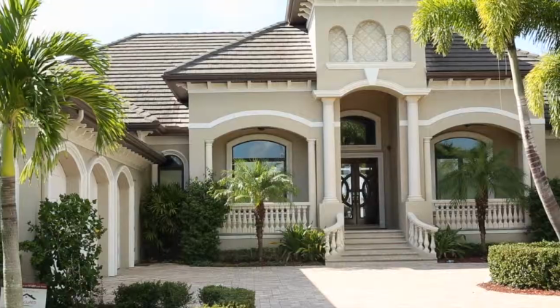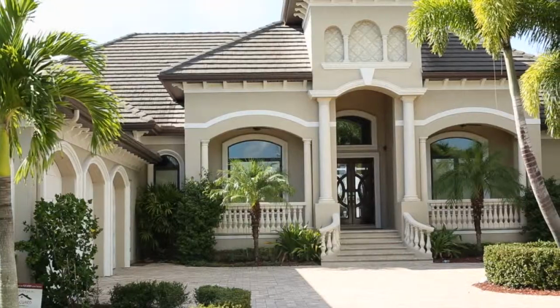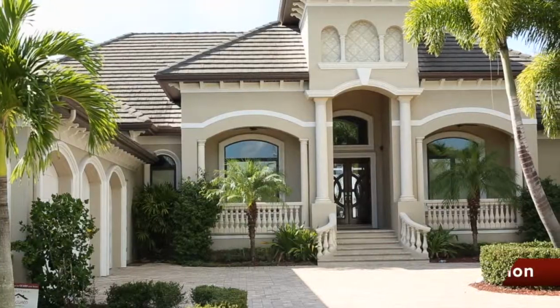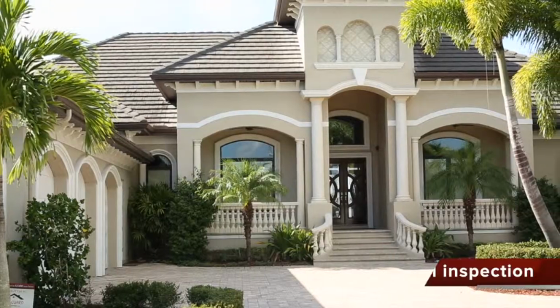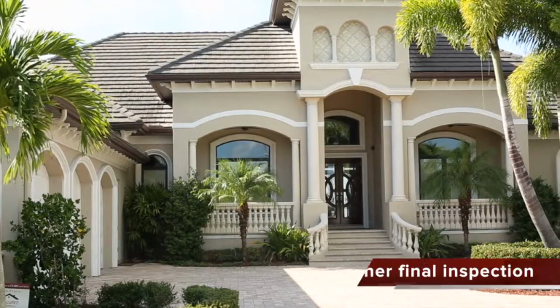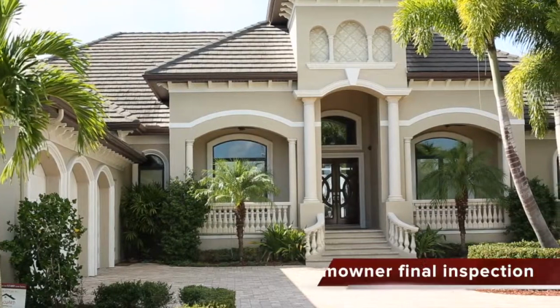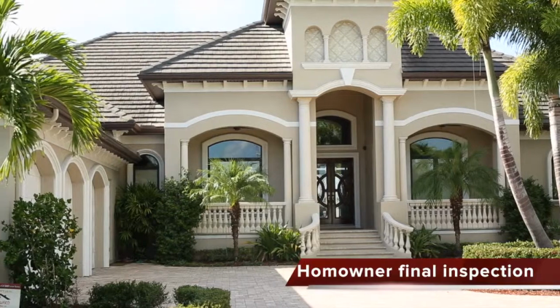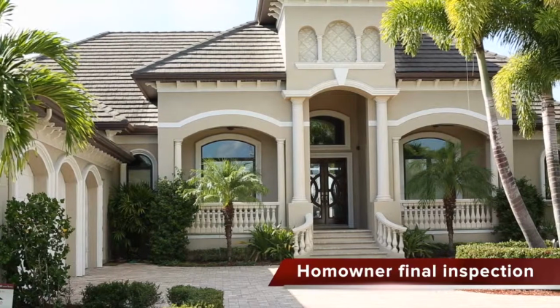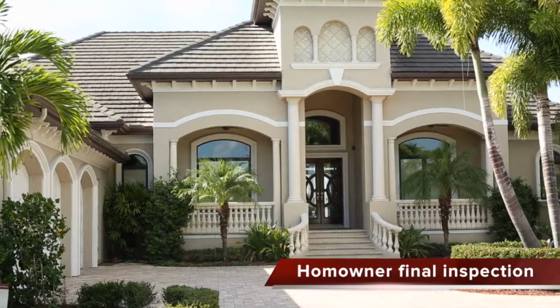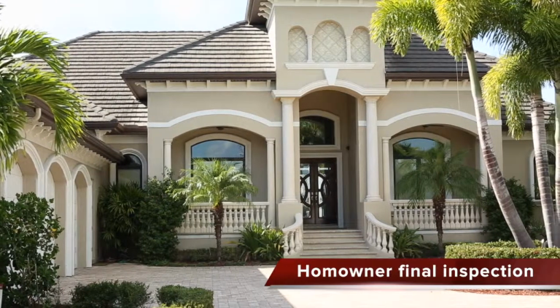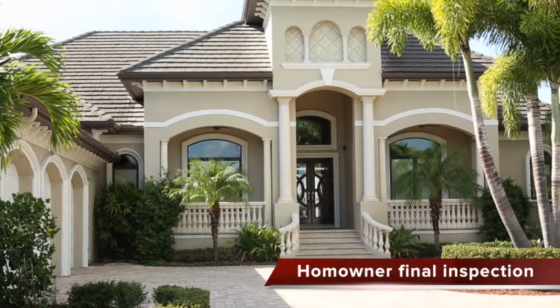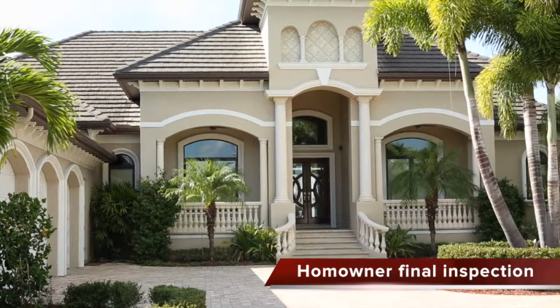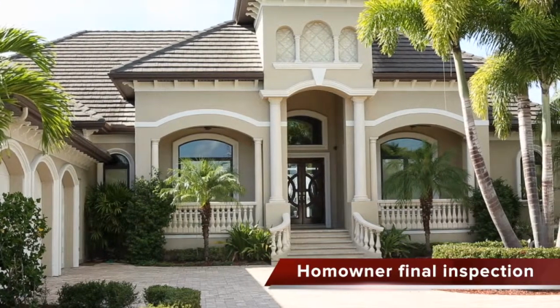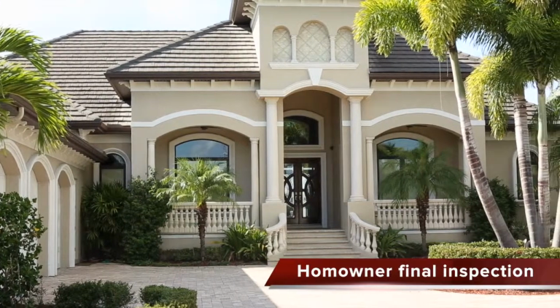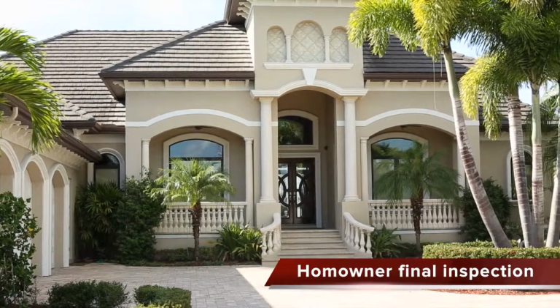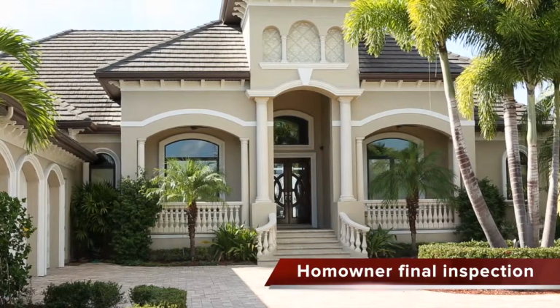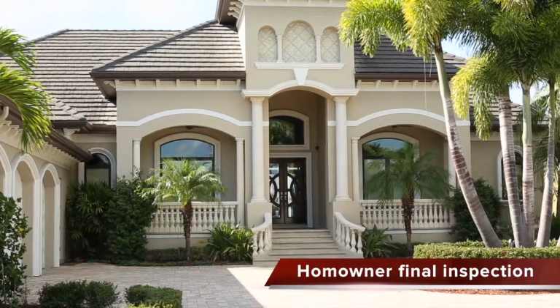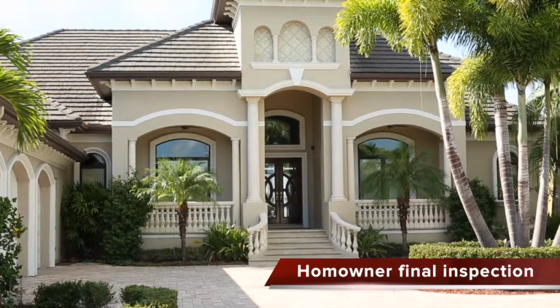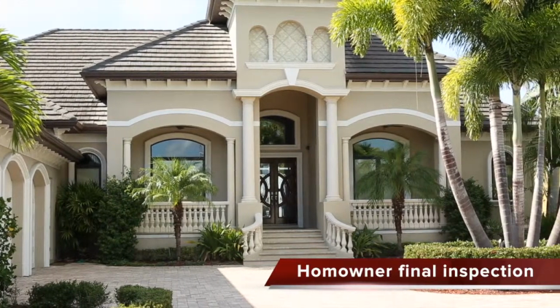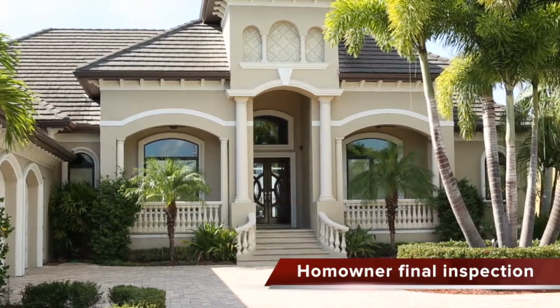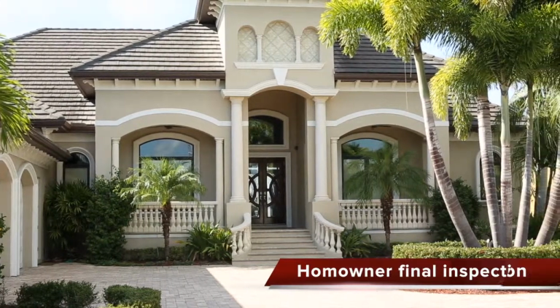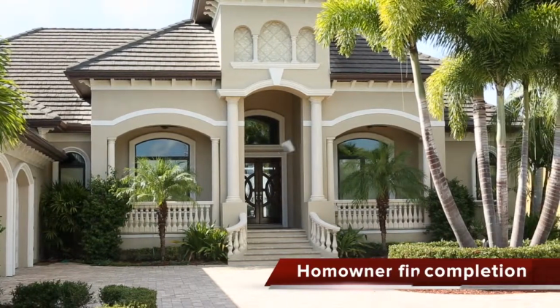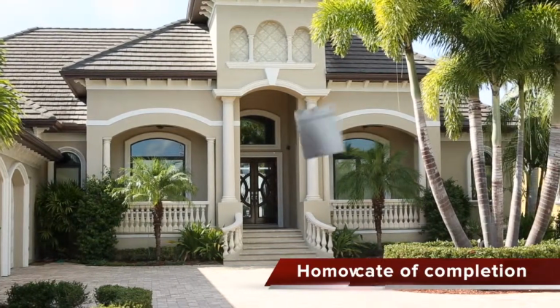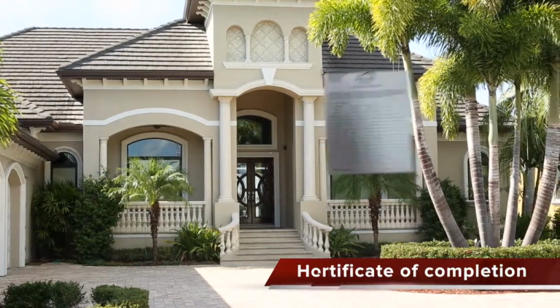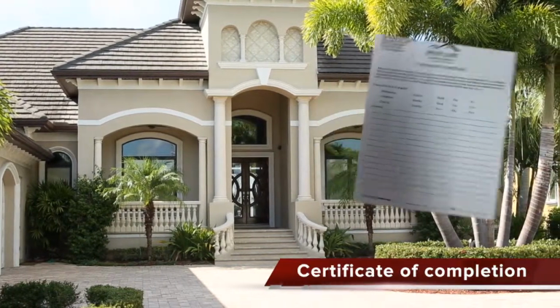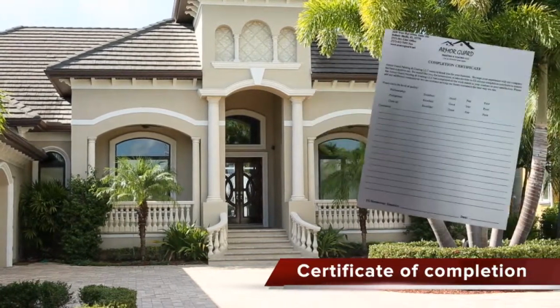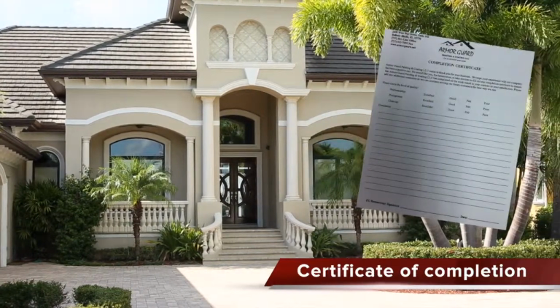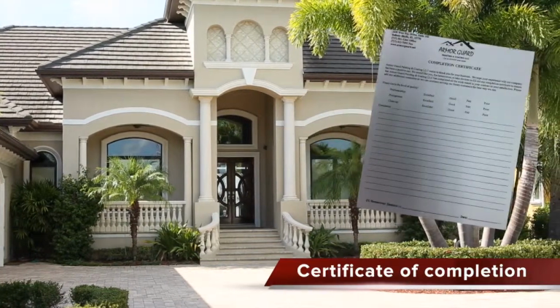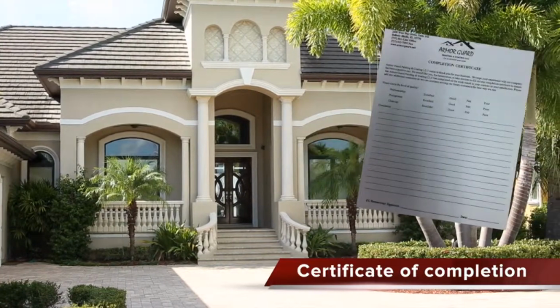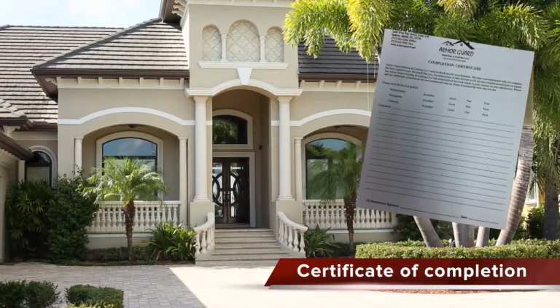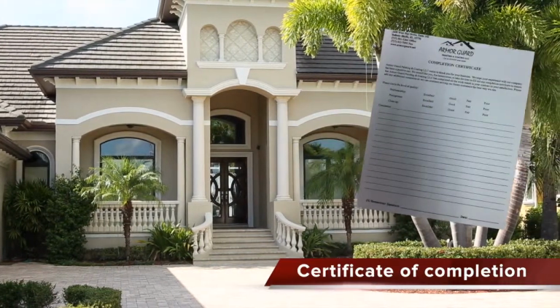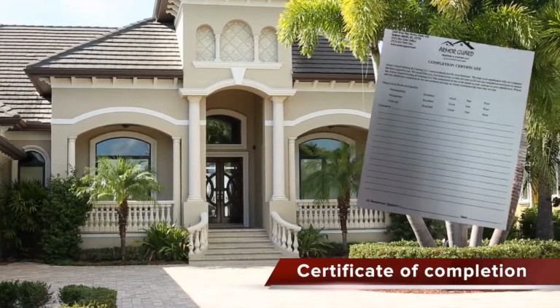Once the homeowner does a final inspection to guarantee complete satisfaction, we will submit a certificate of completion.